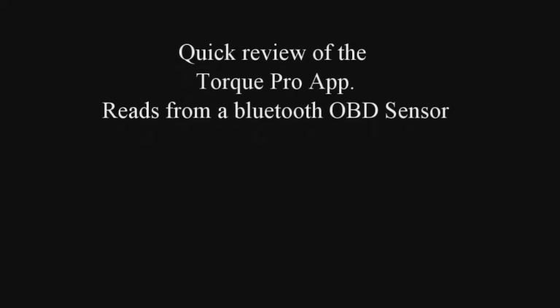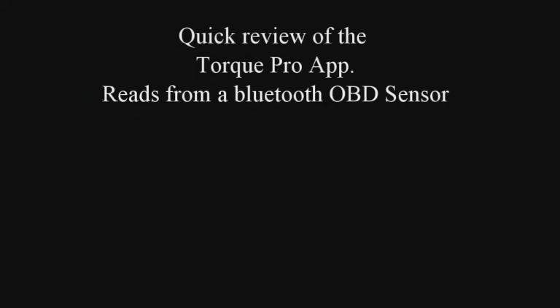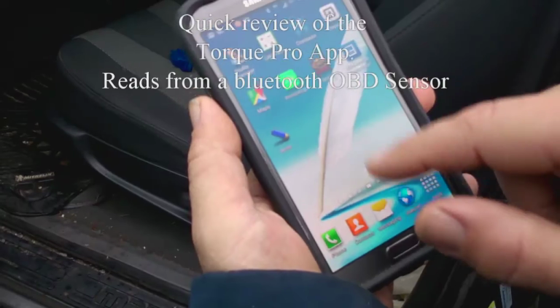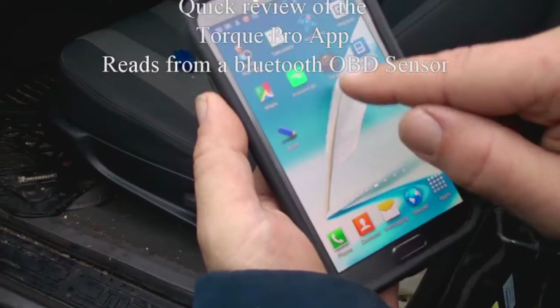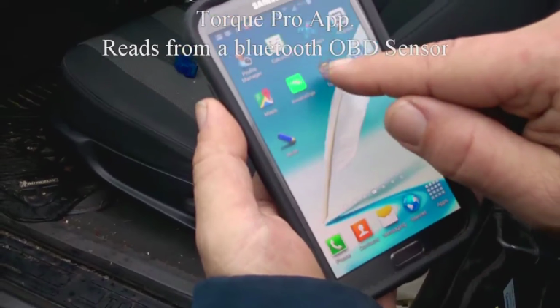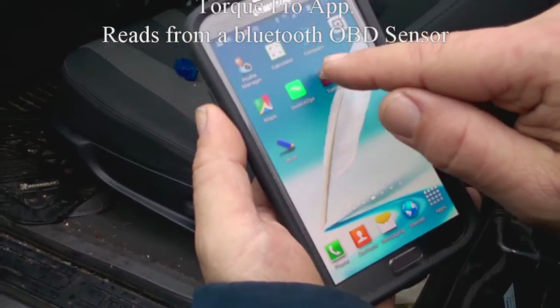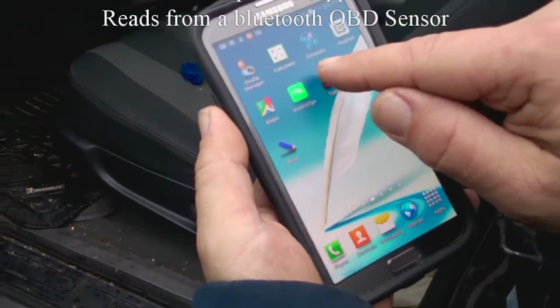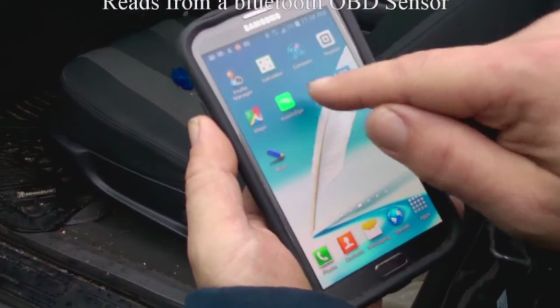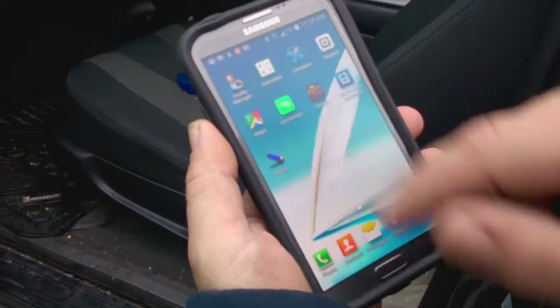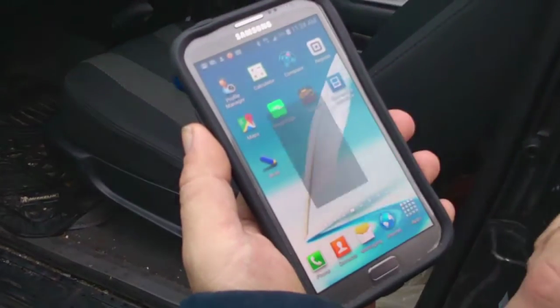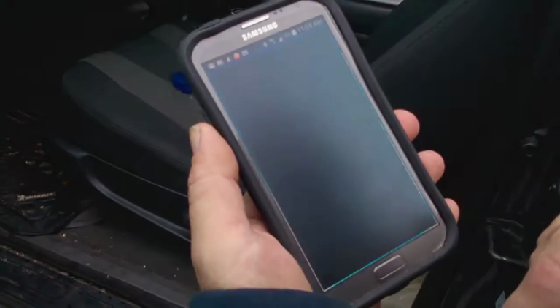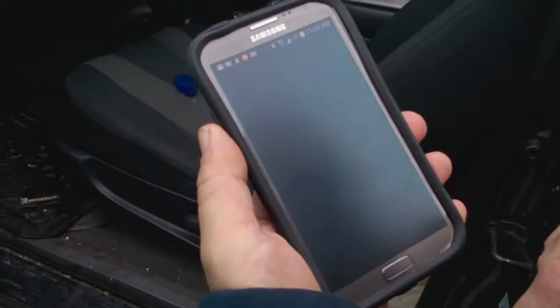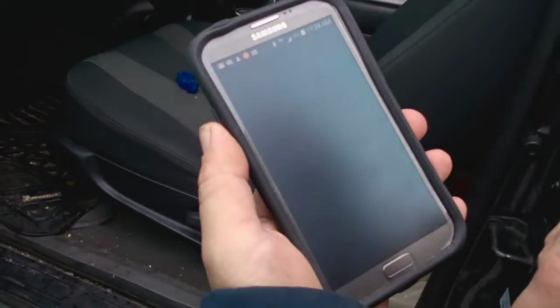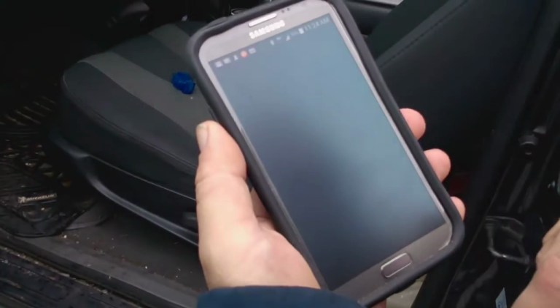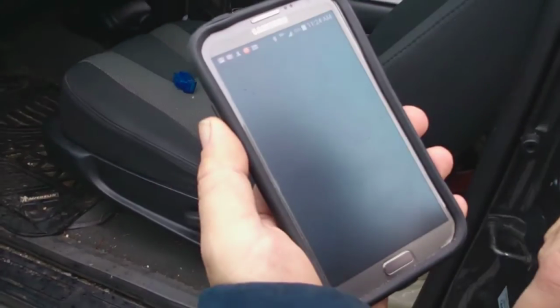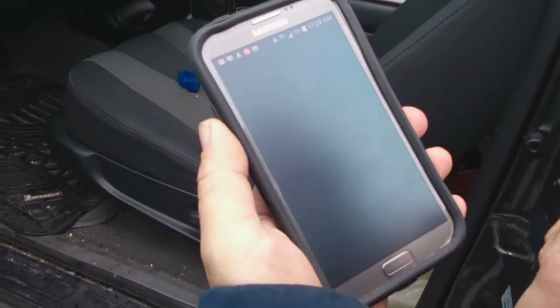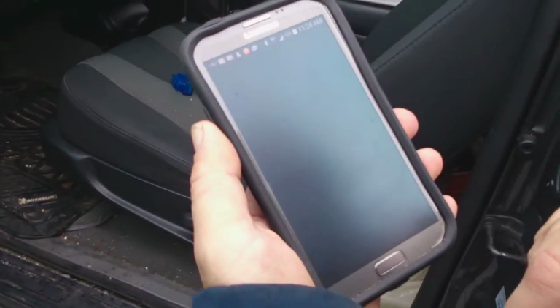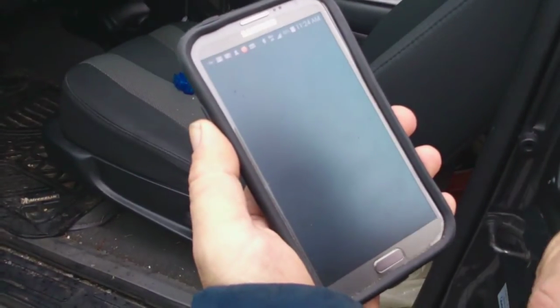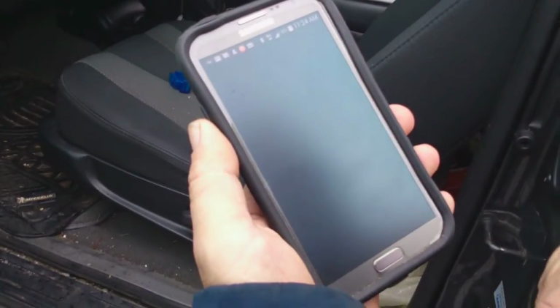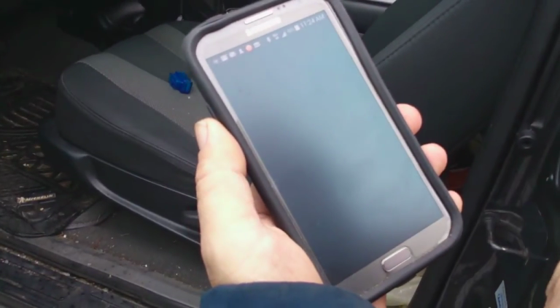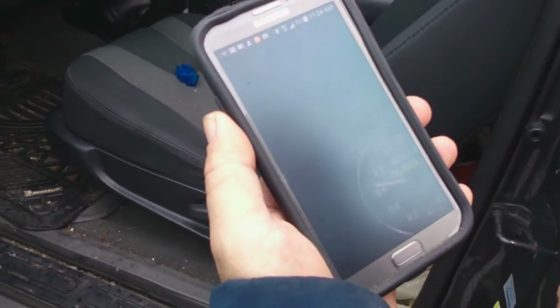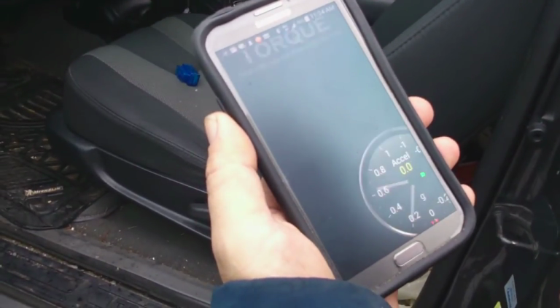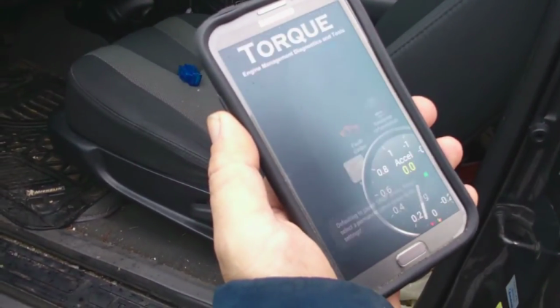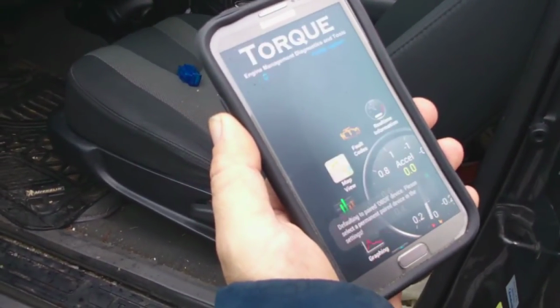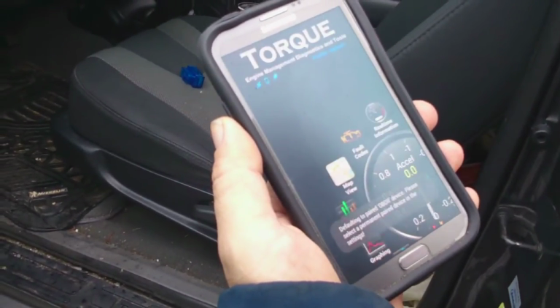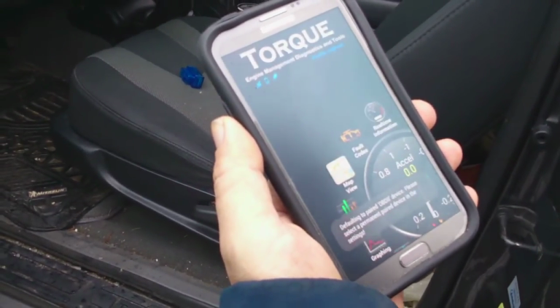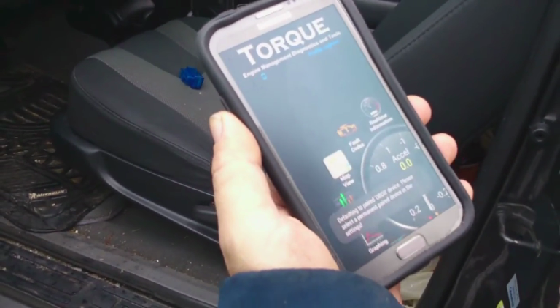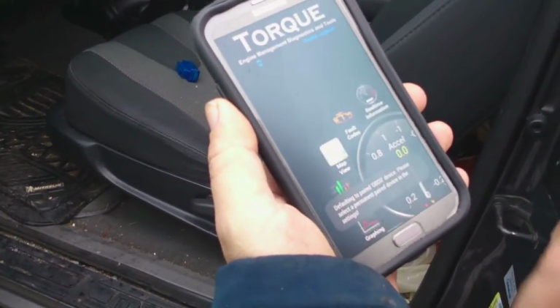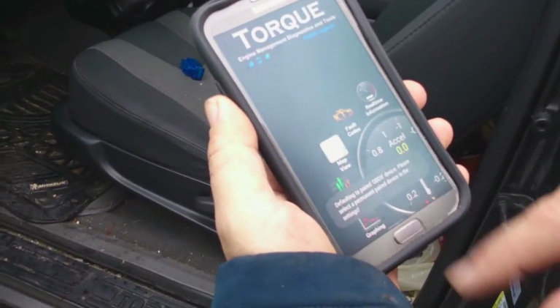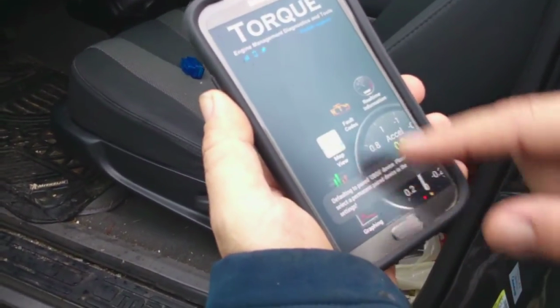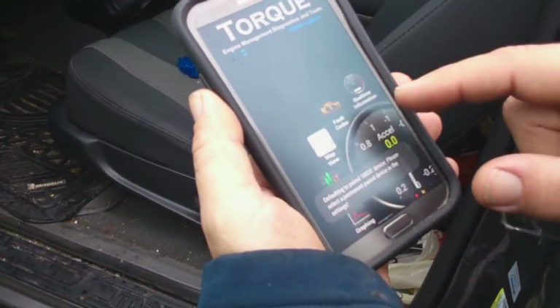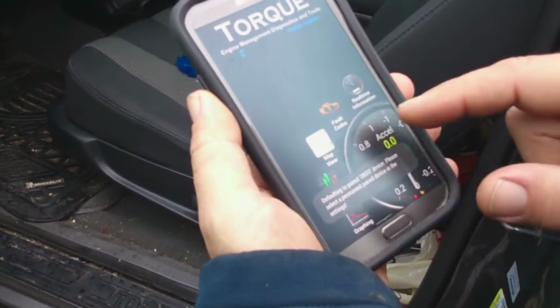We're looking at Torque Pro. How much was it? $4.99. What do you think of the app — is it worth it, is it fun?